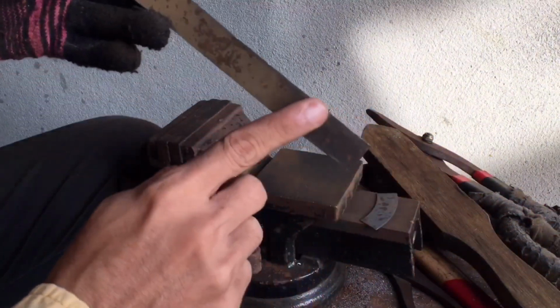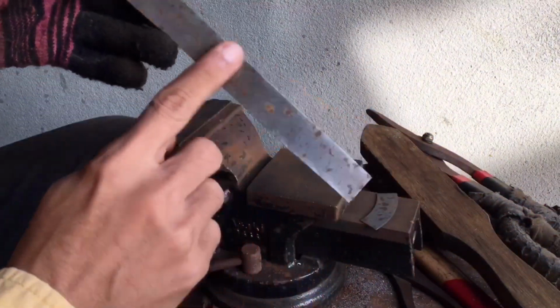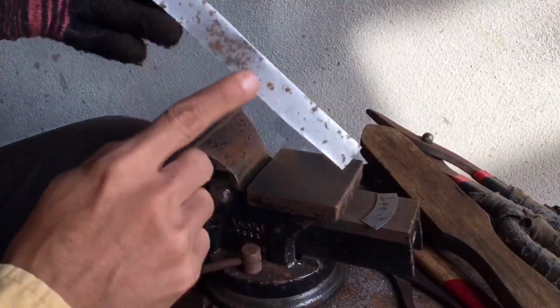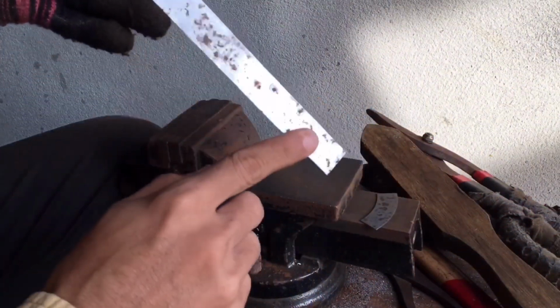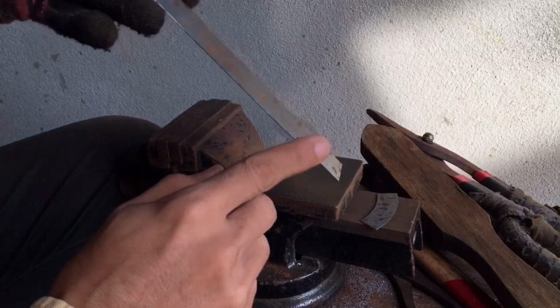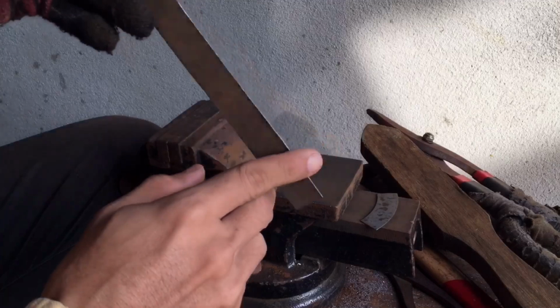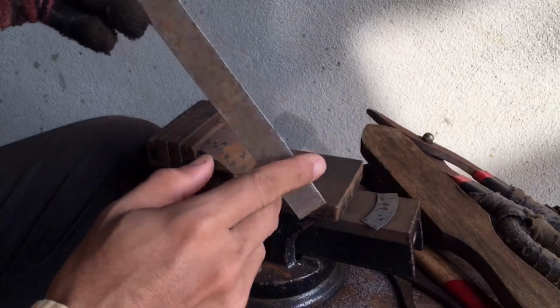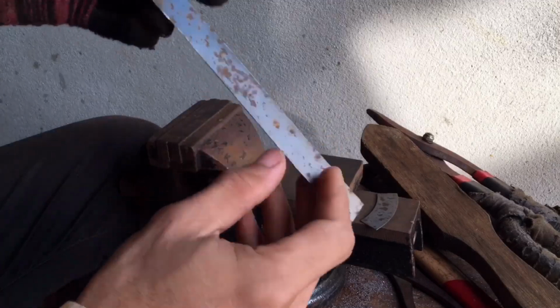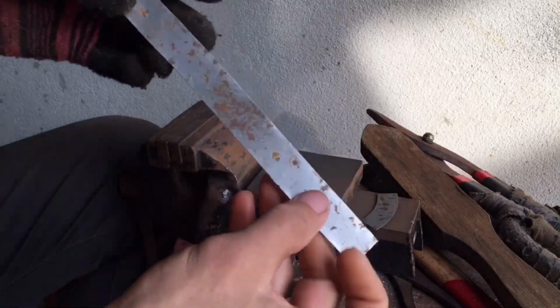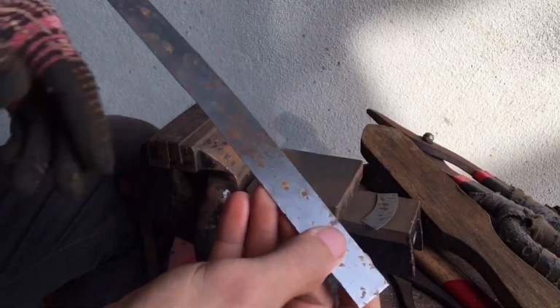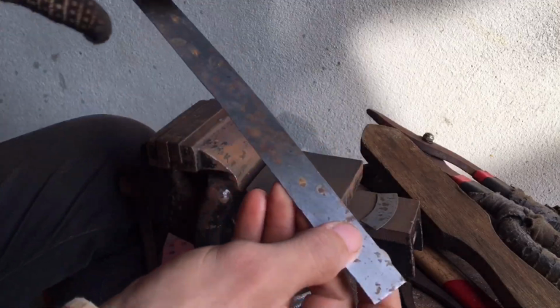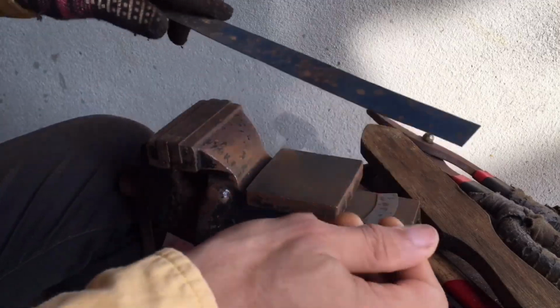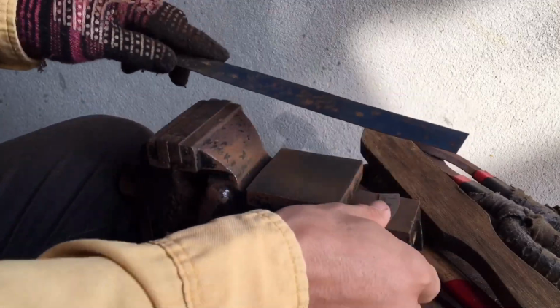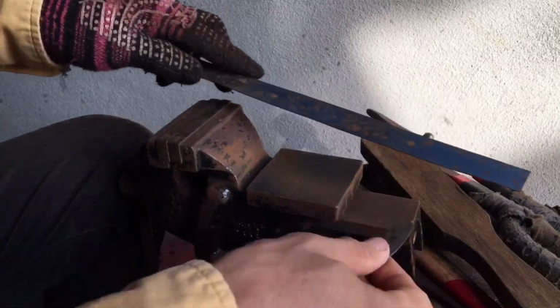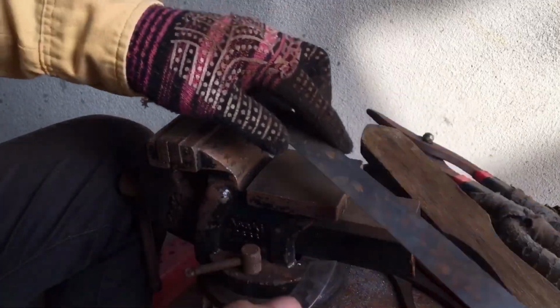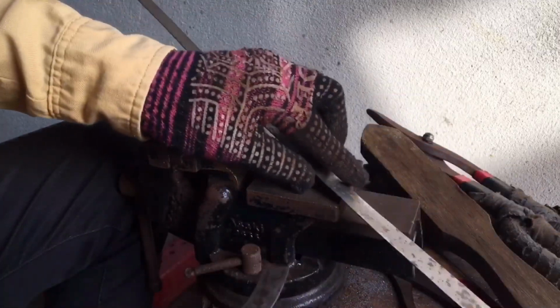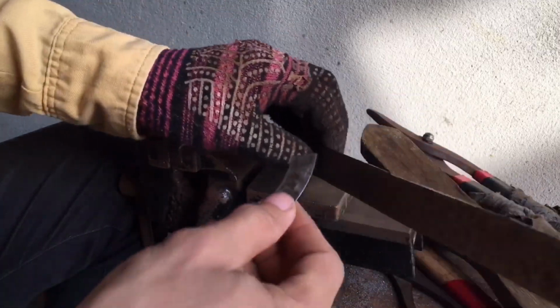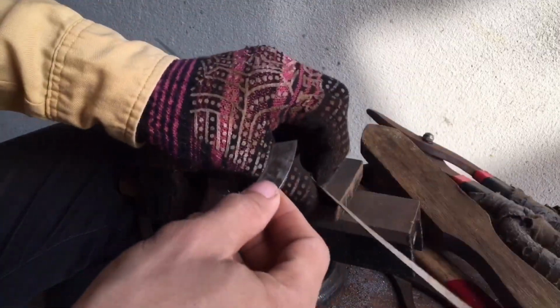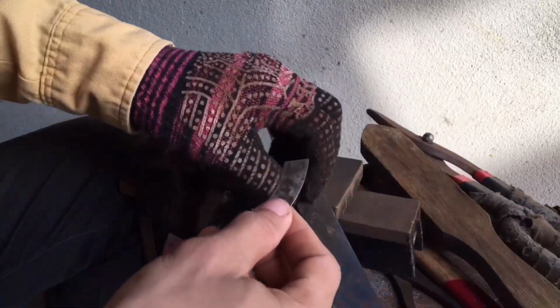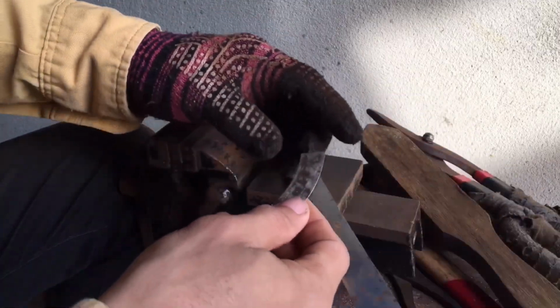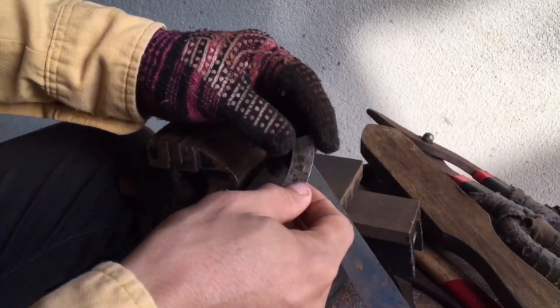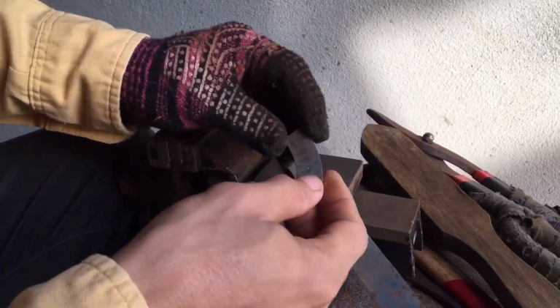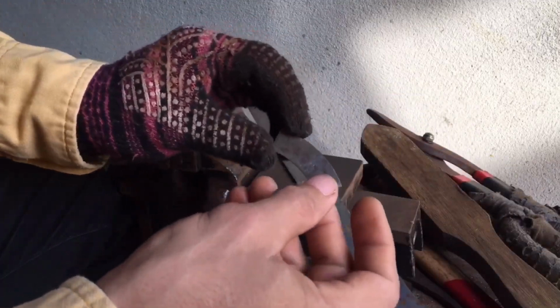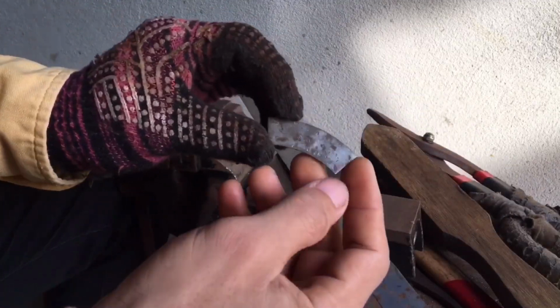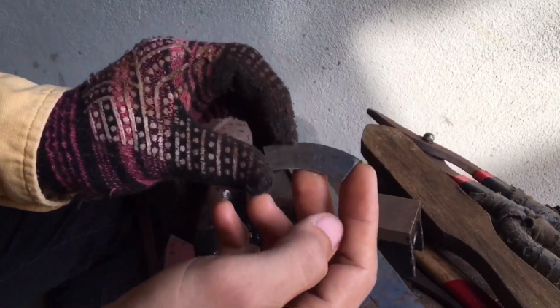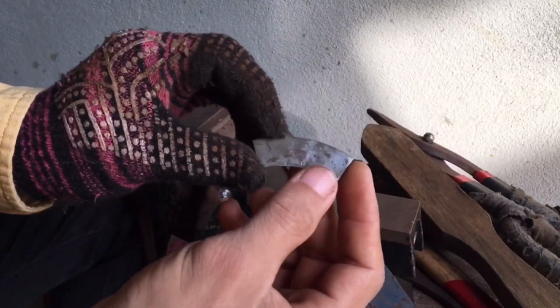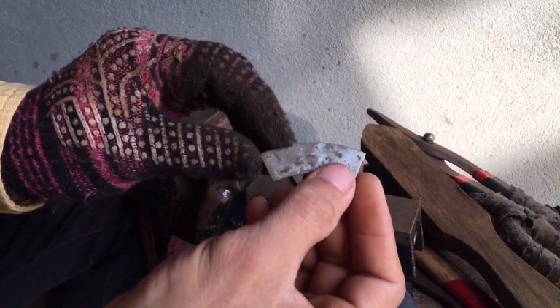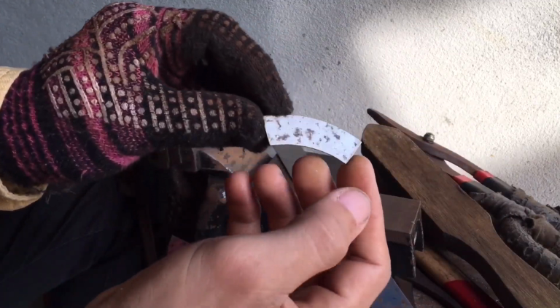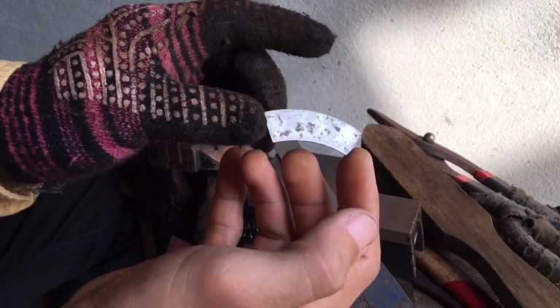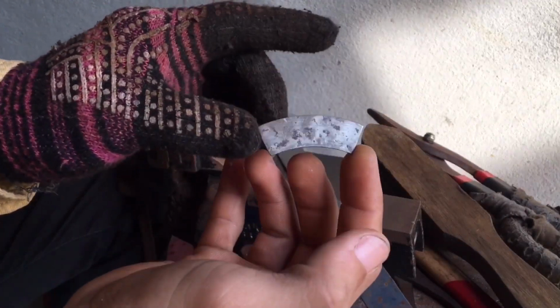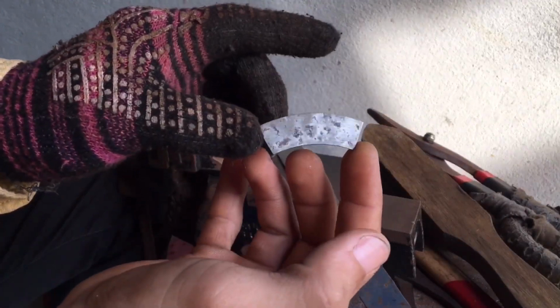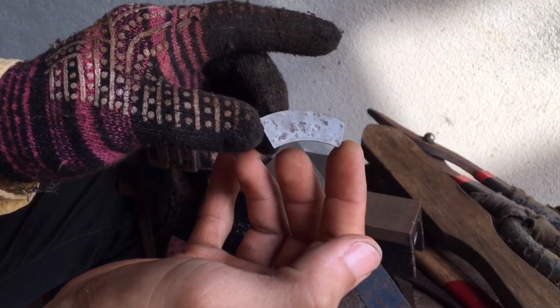I have to cut this sheet metal into short strips, taking this sheet metal as a model.